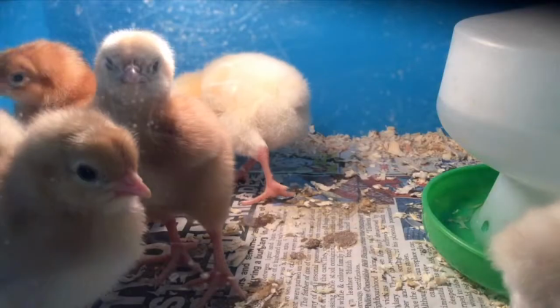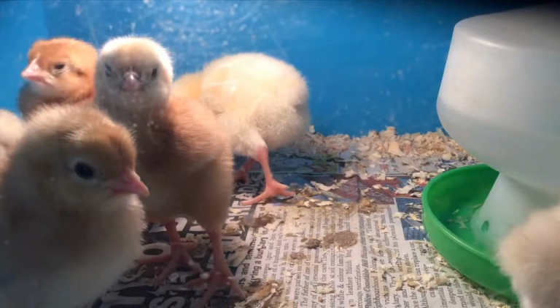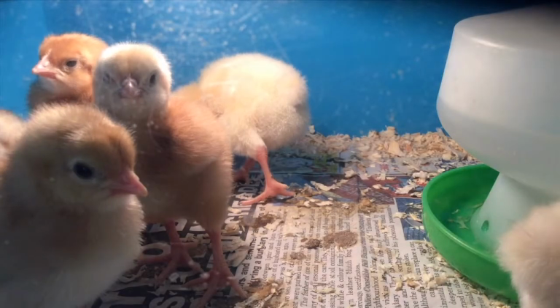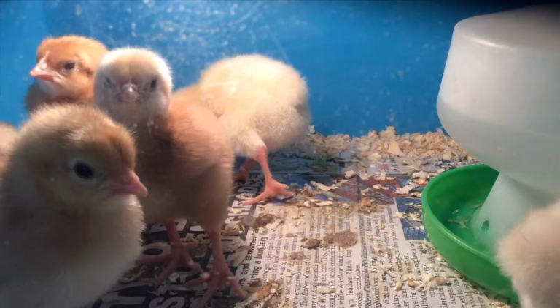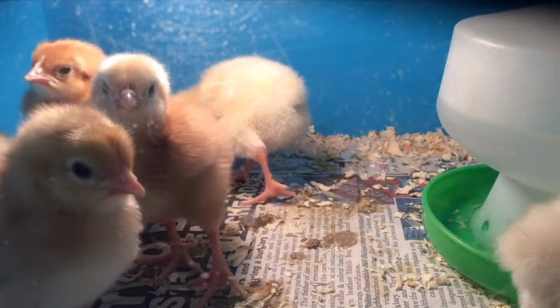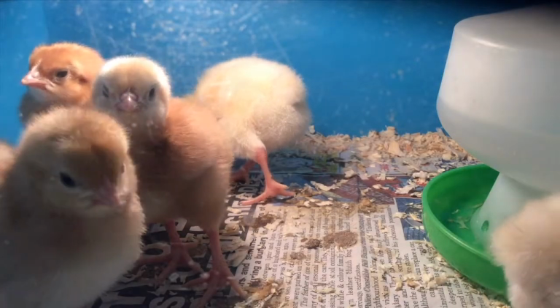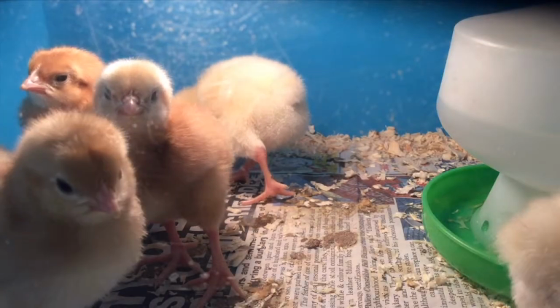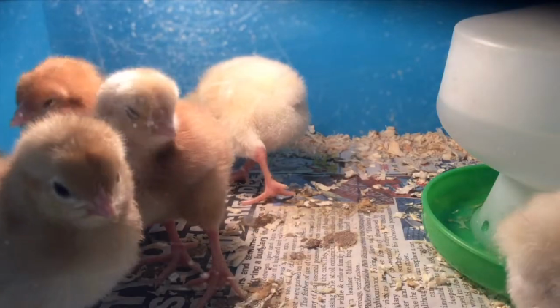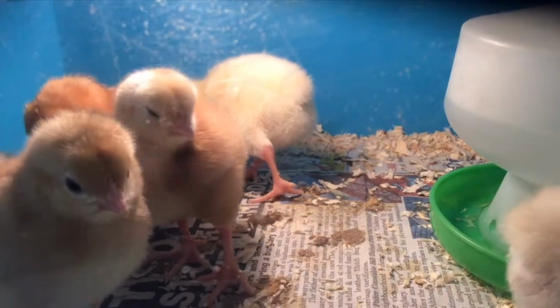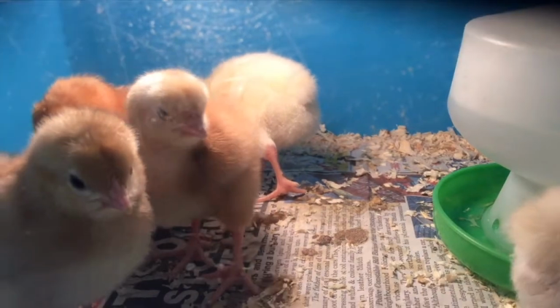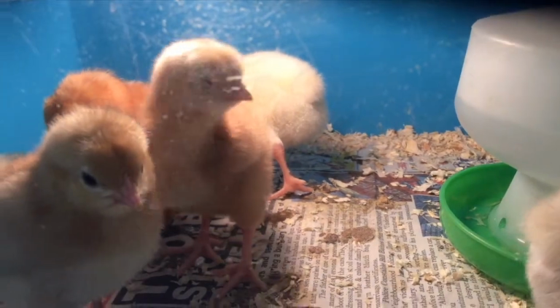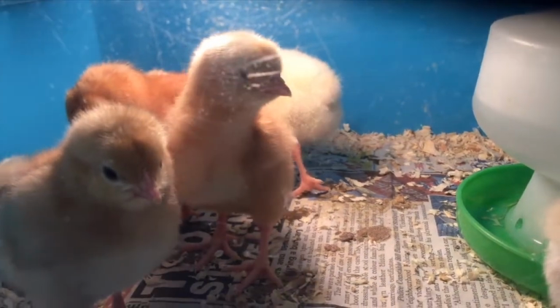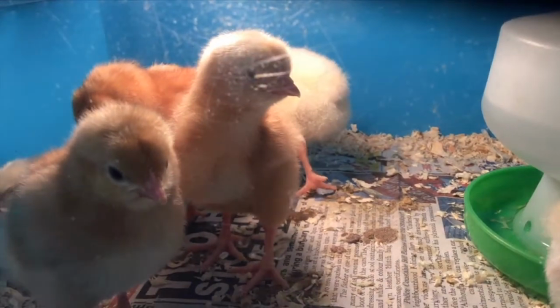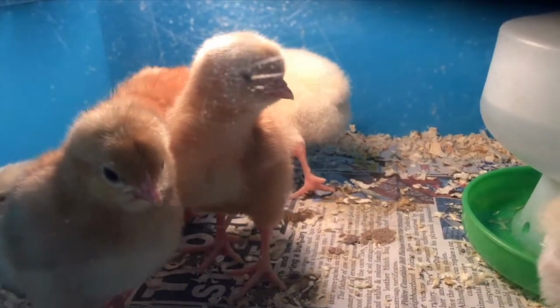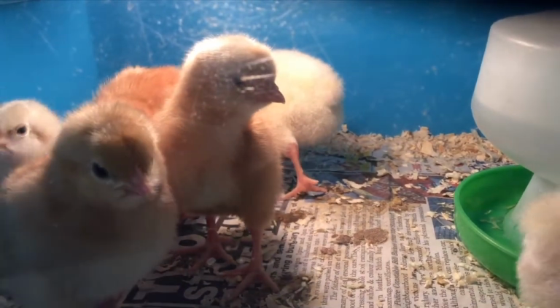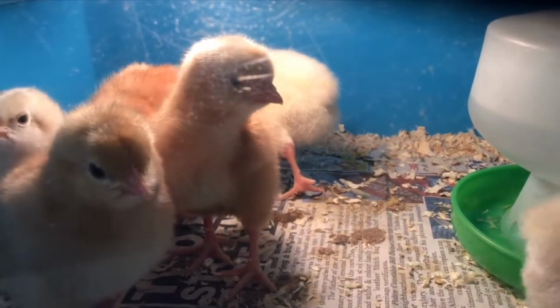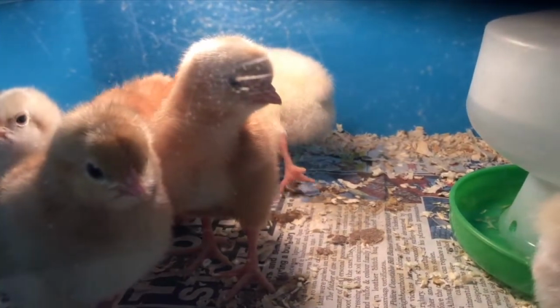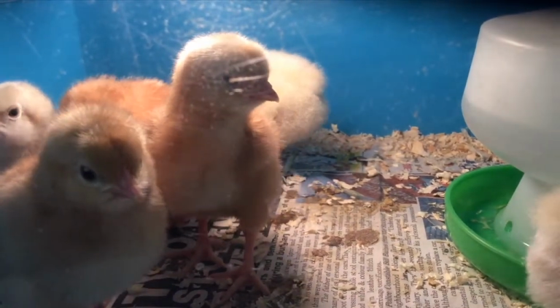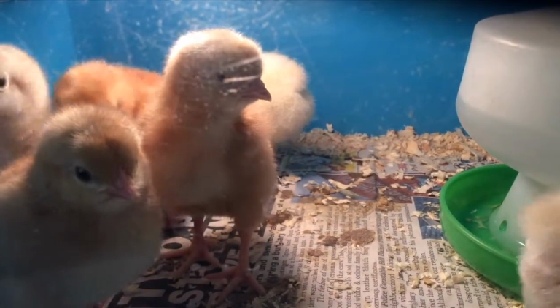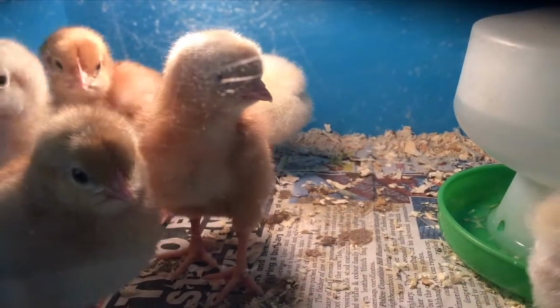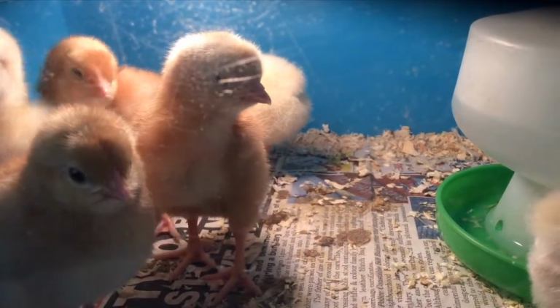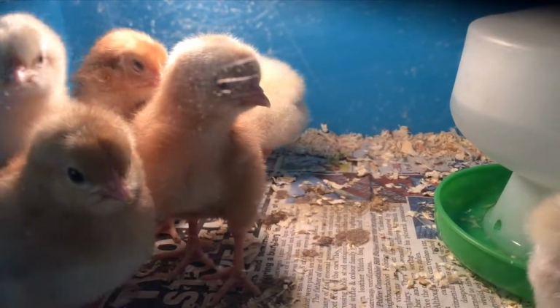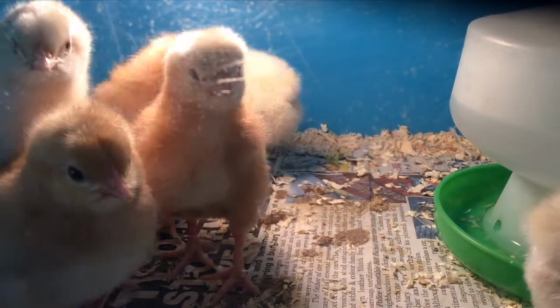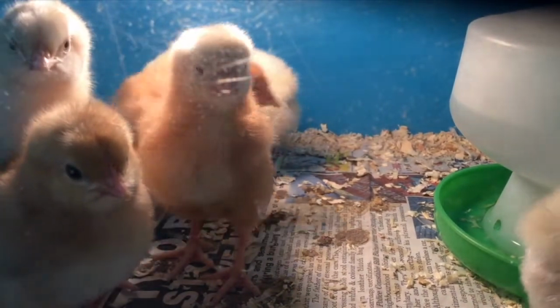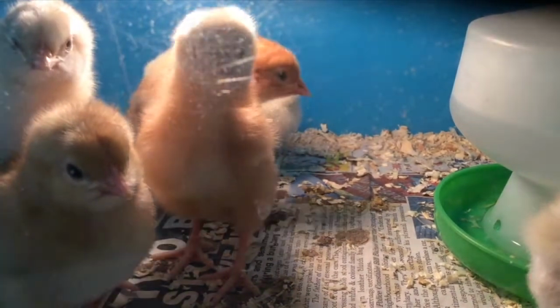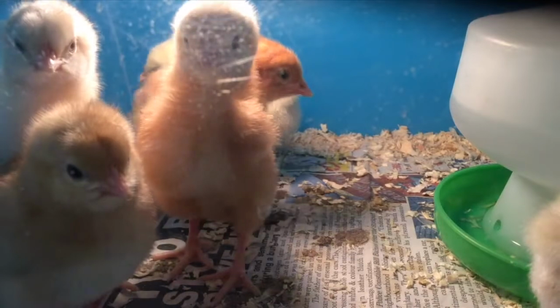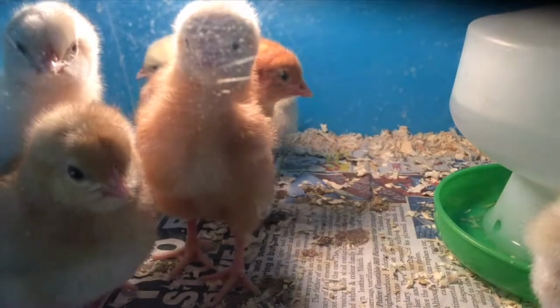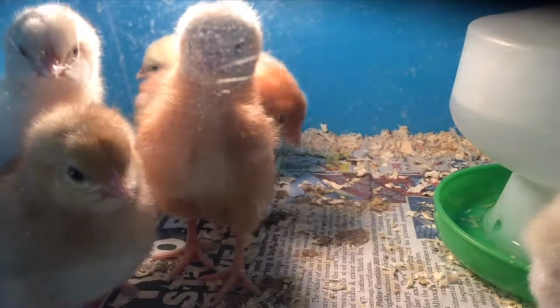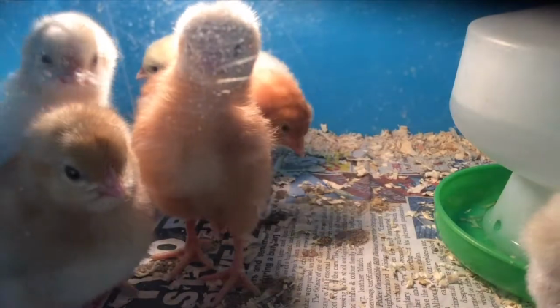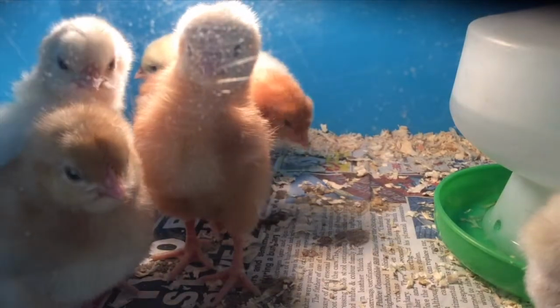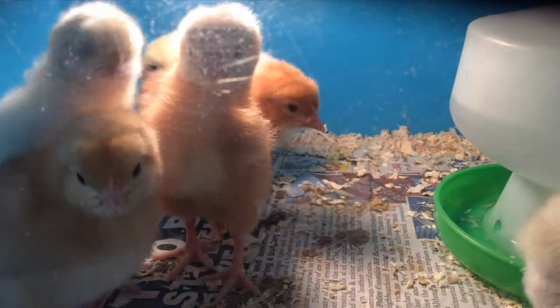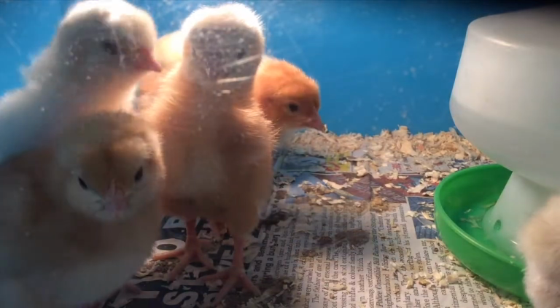We're actually going to have them in school another two weeks, so we'll be able to watch them grow even more.